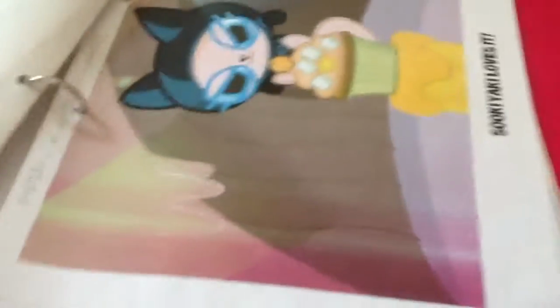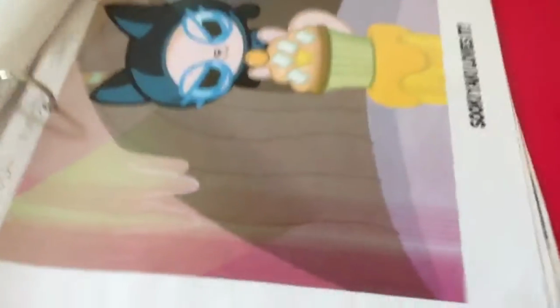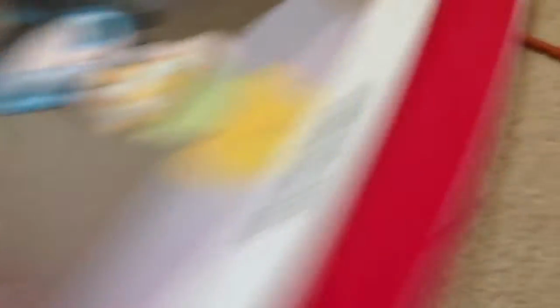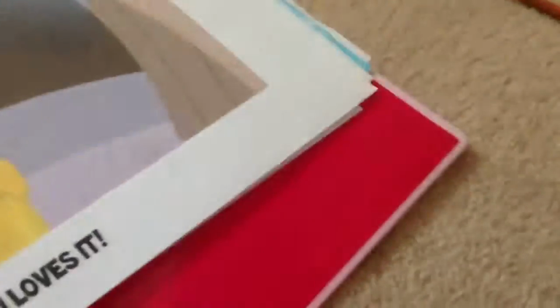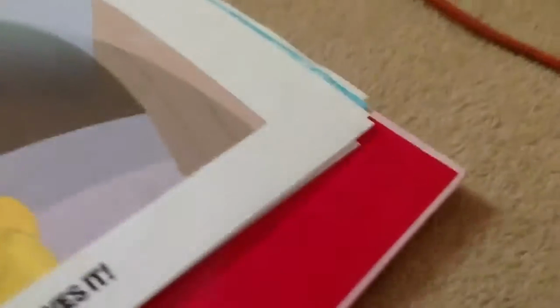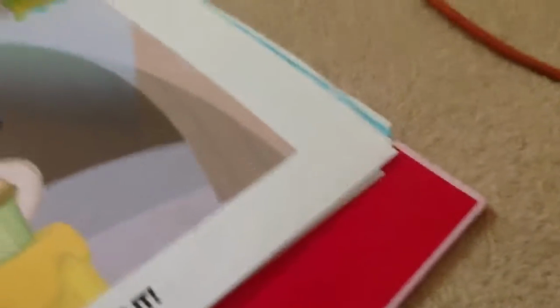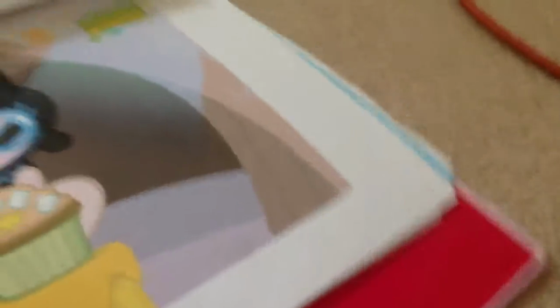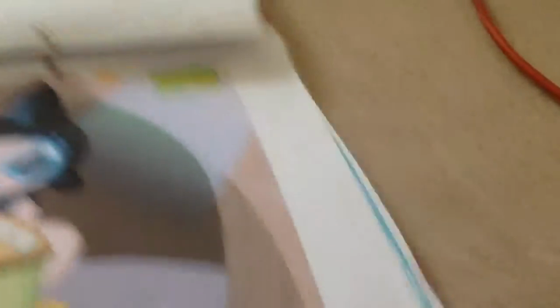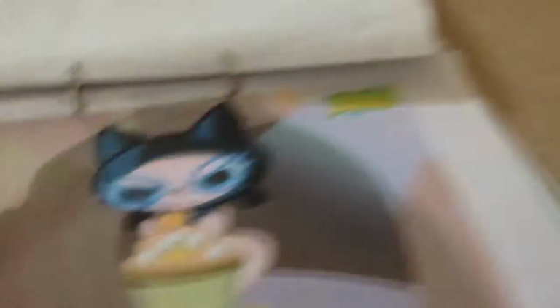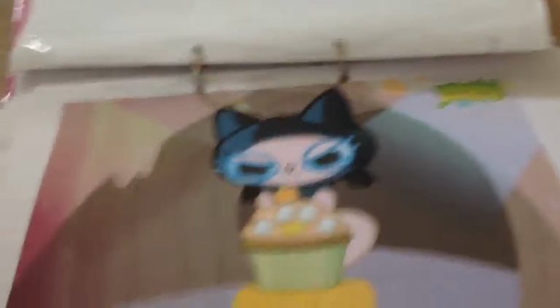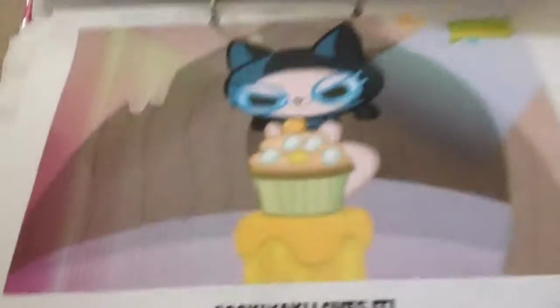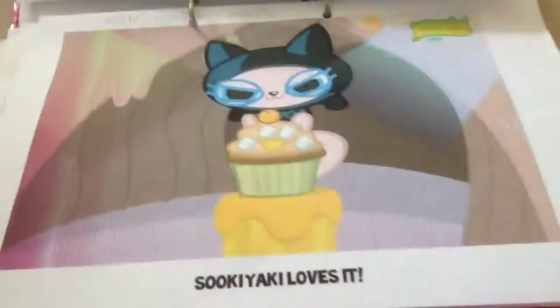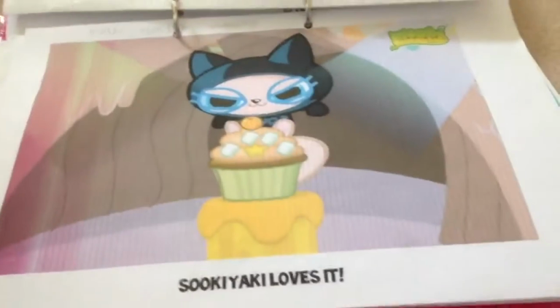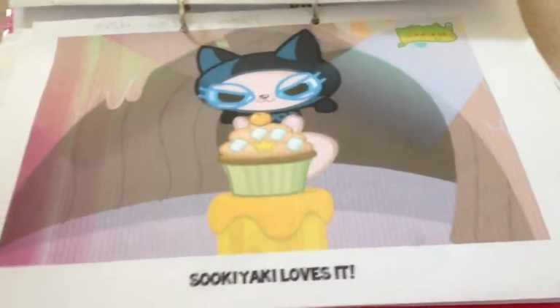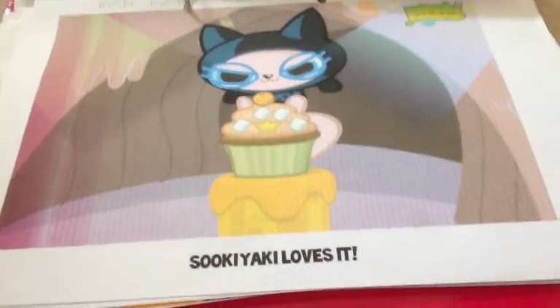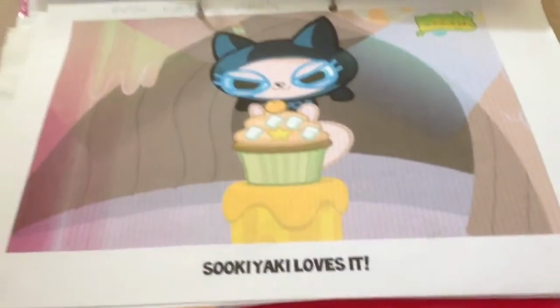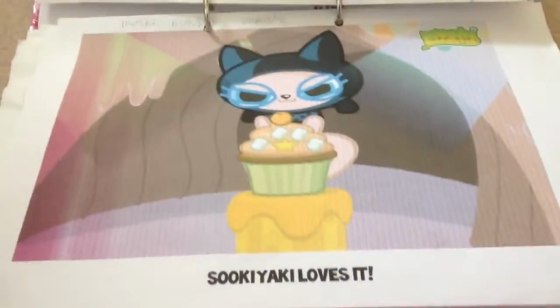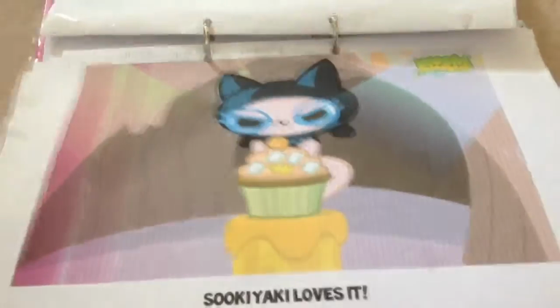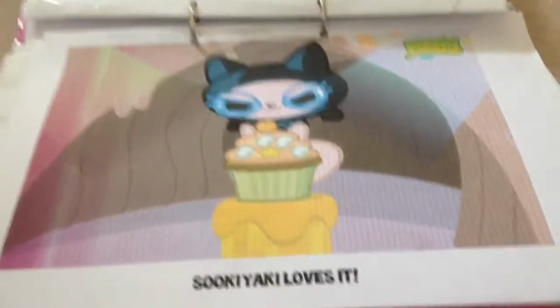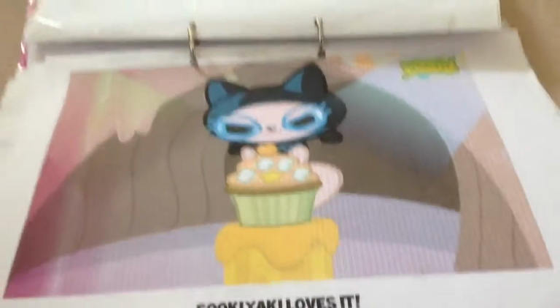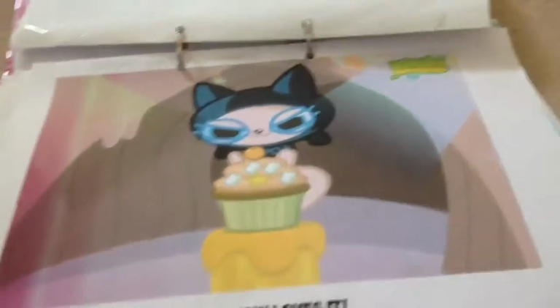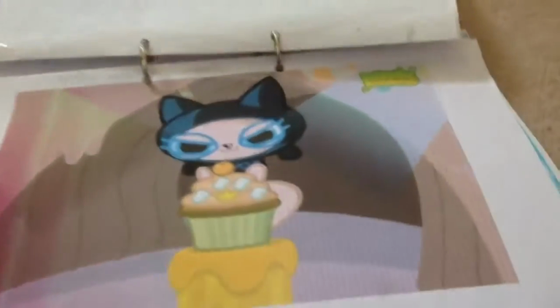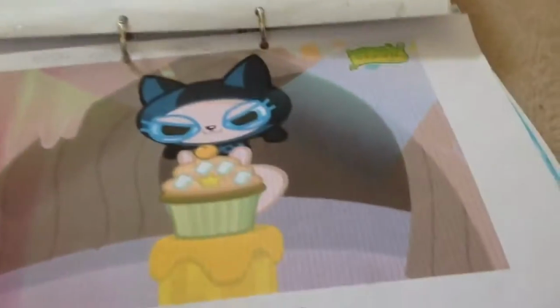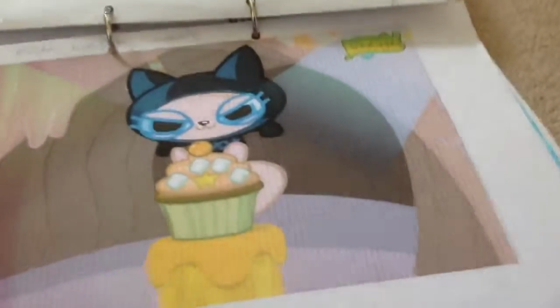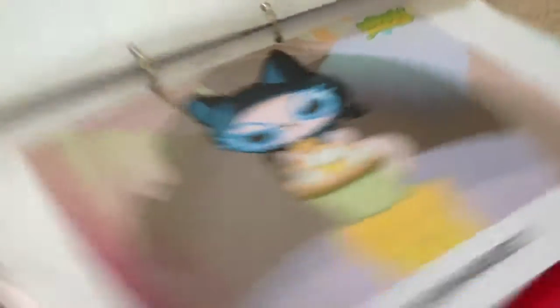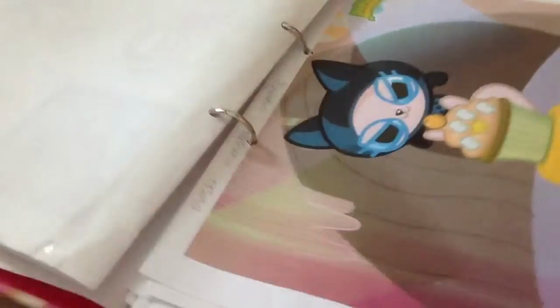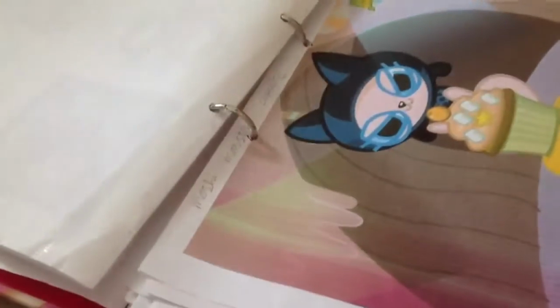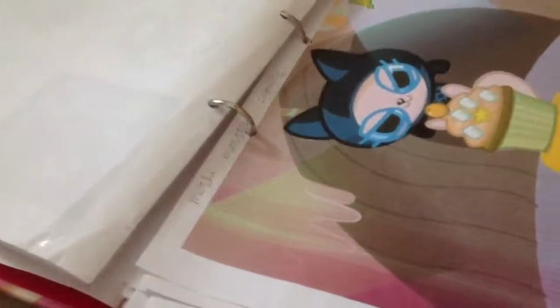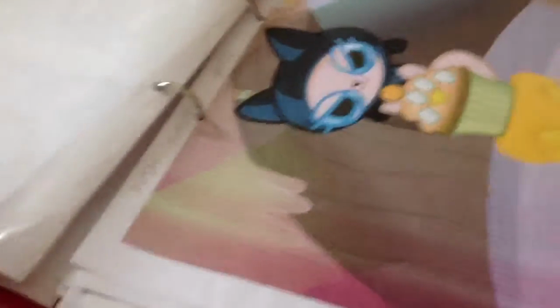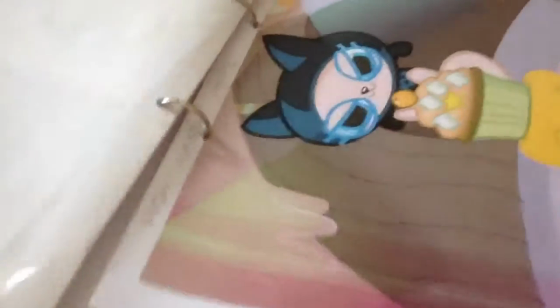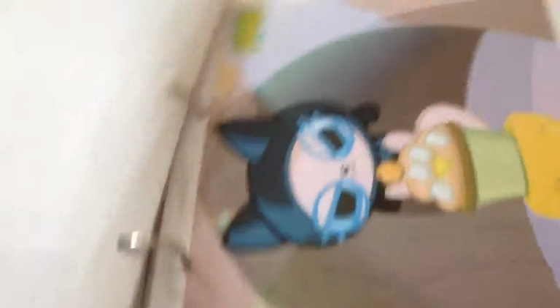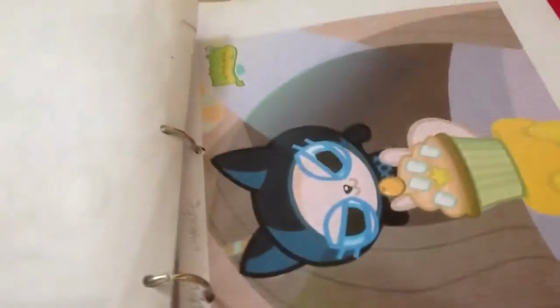This is something I printed off. I did not draw that. I just printed it off on Moshi Monsters.